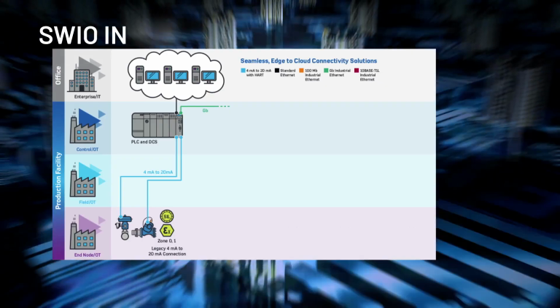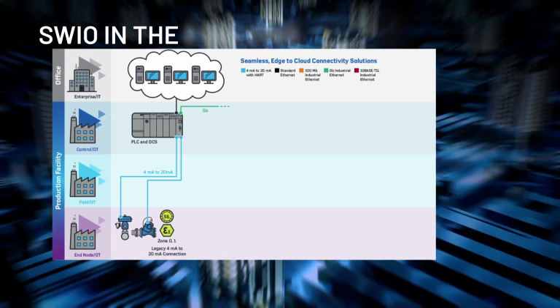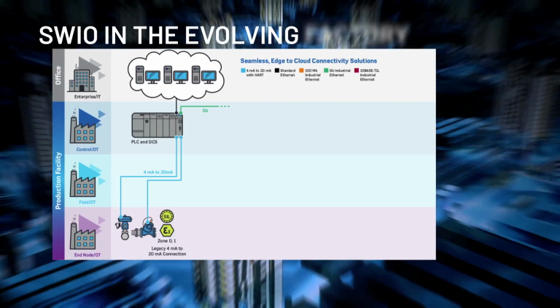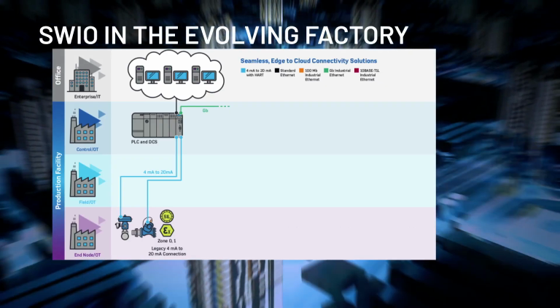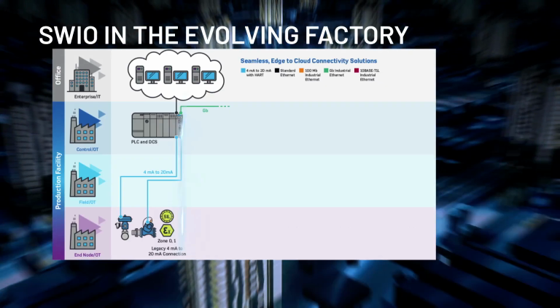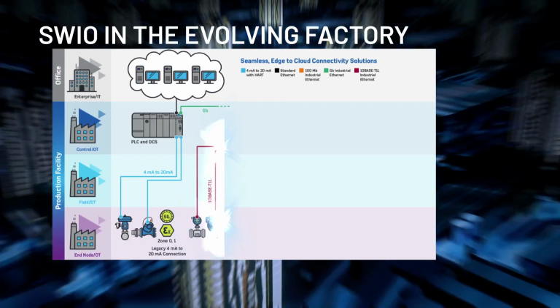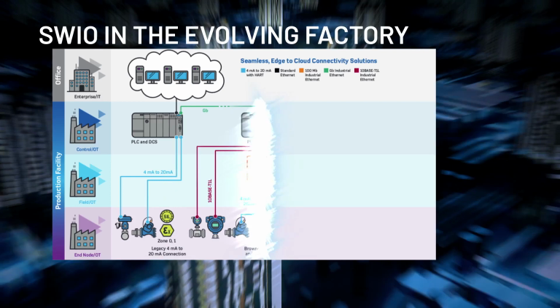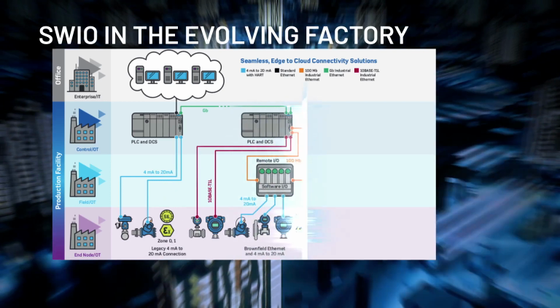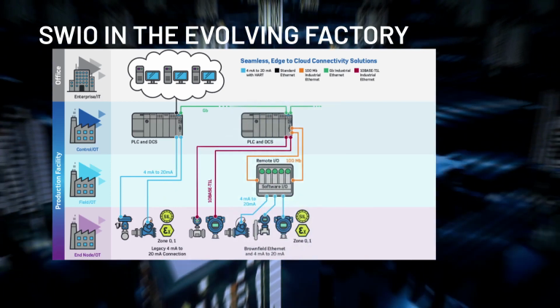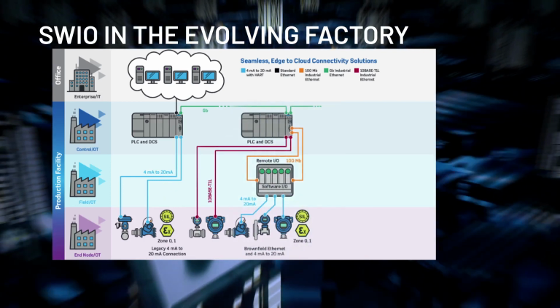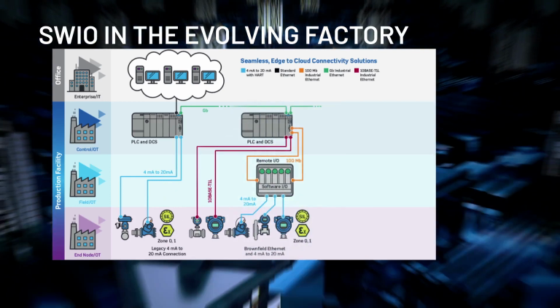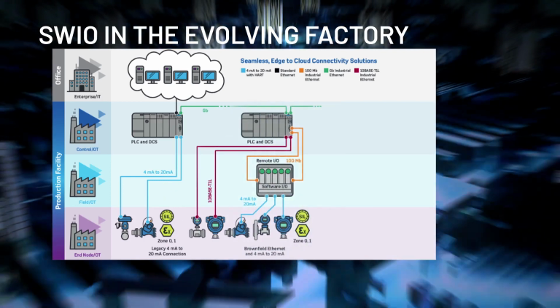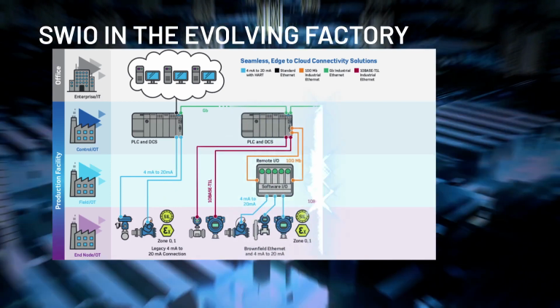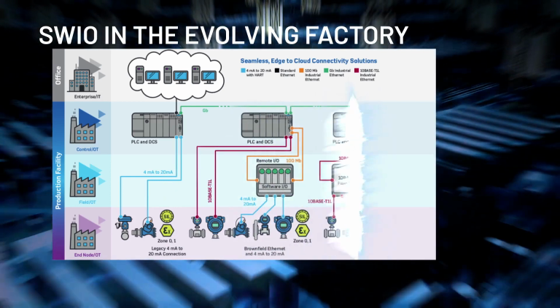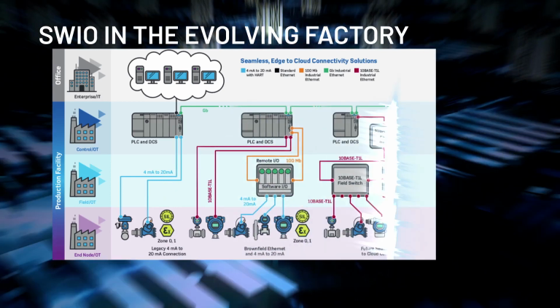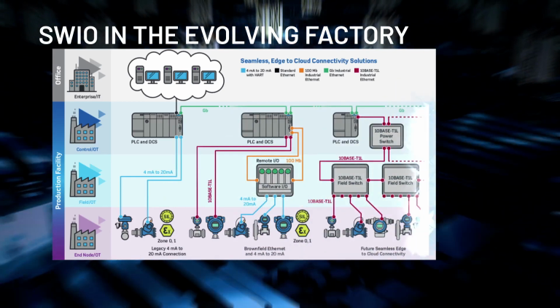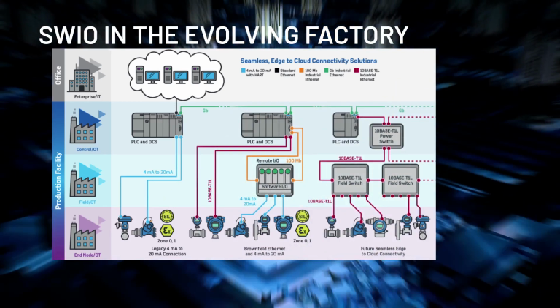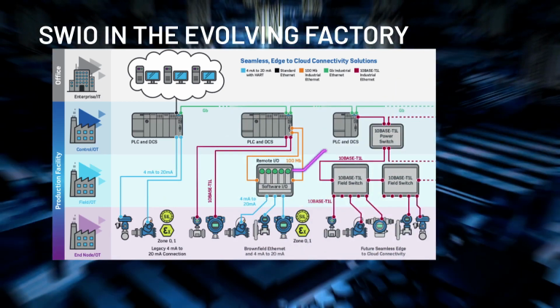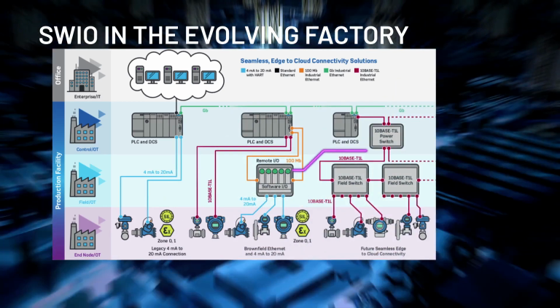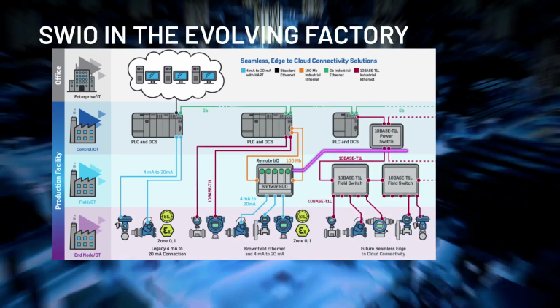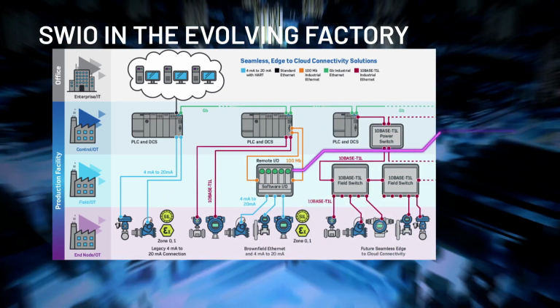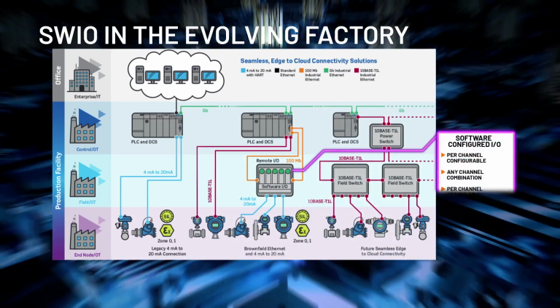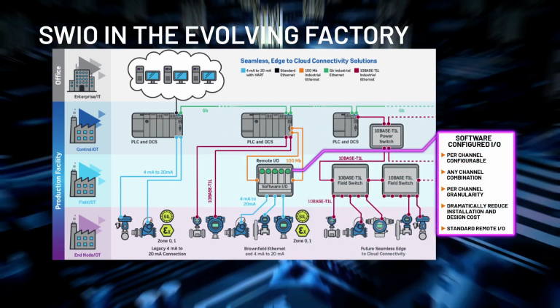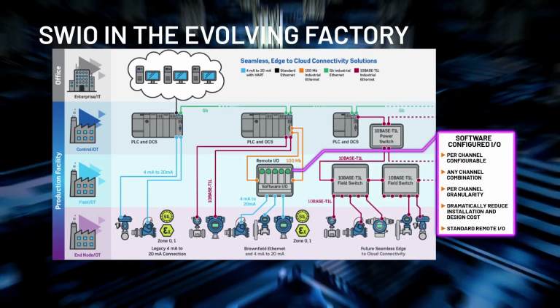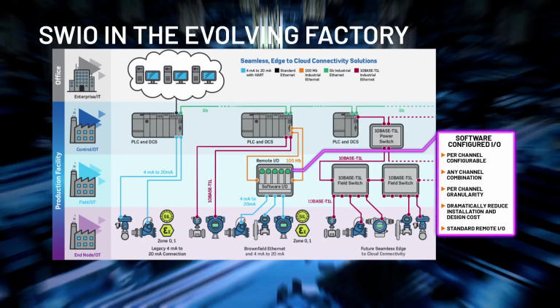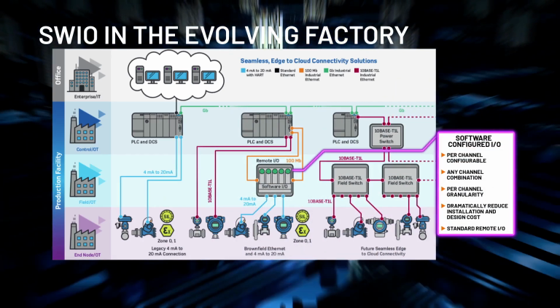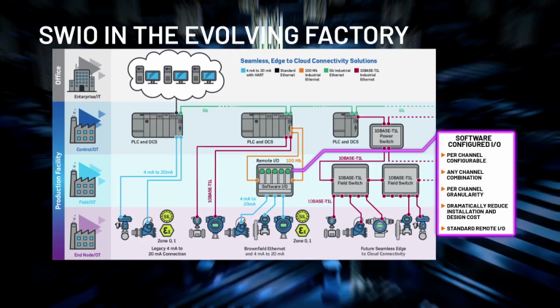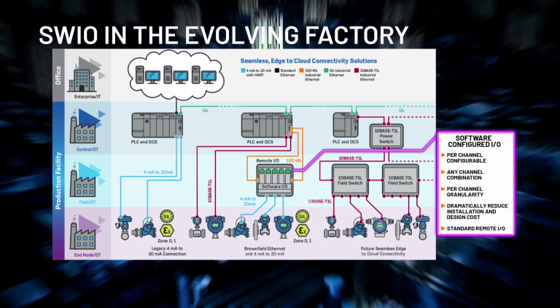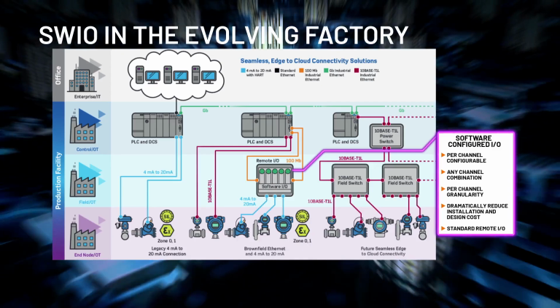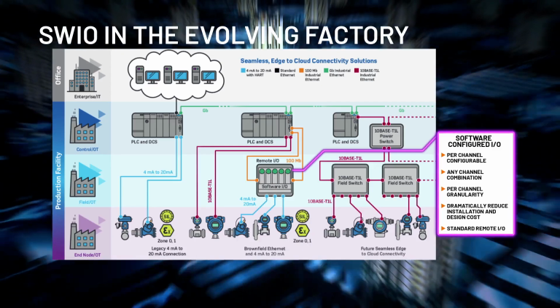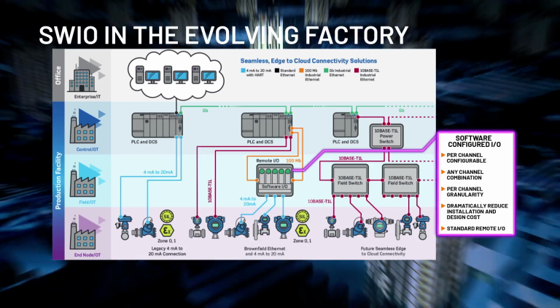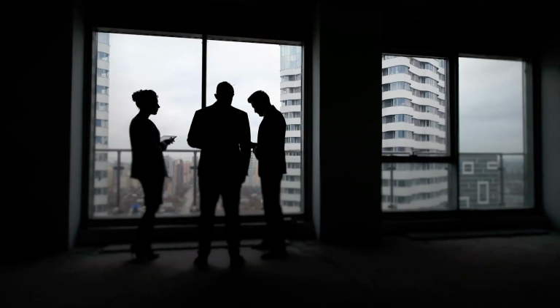Software configured I/O bridges existing infrastructure to the seamless edge-to-cloud 10-base T1L networks required for Industry 4.0.